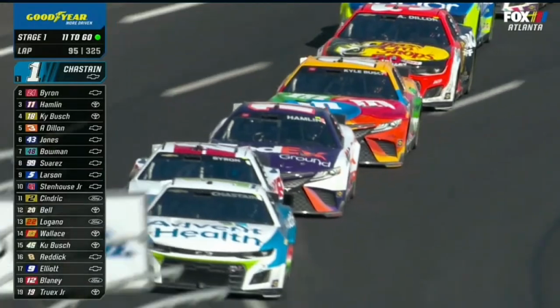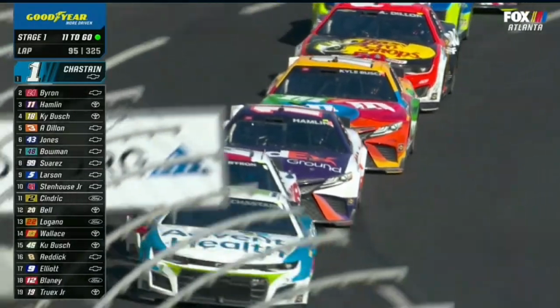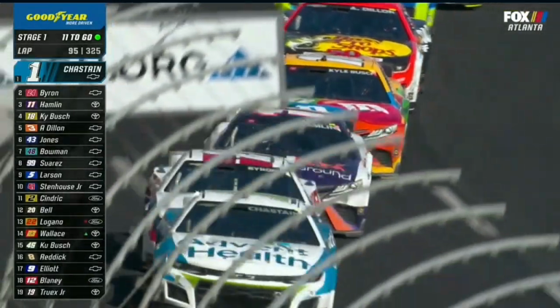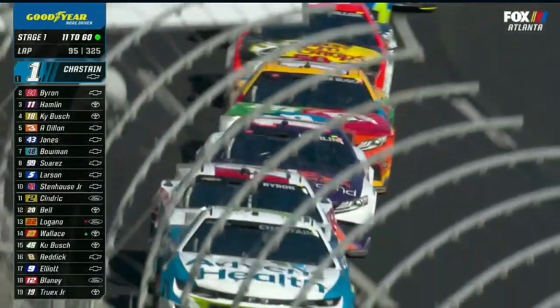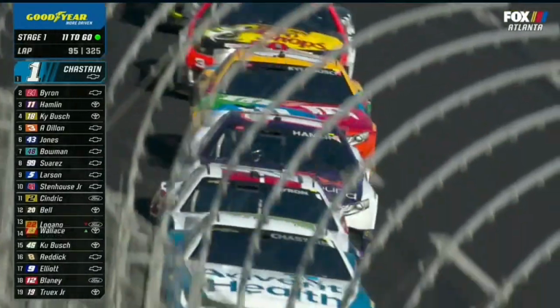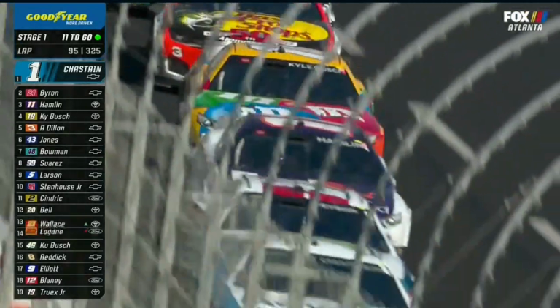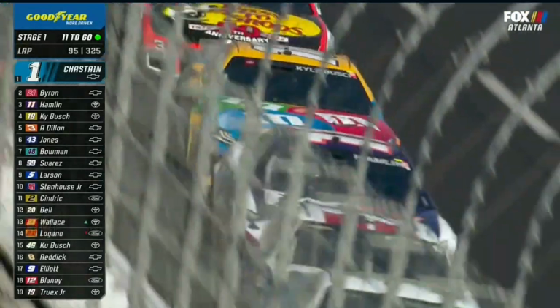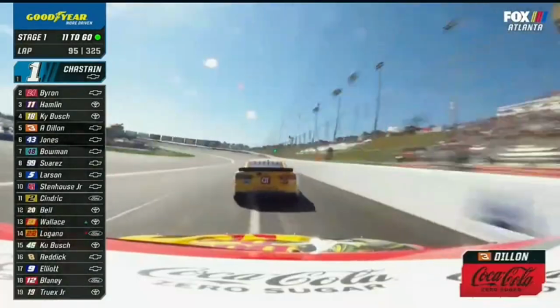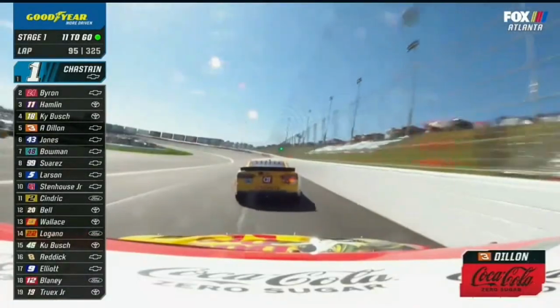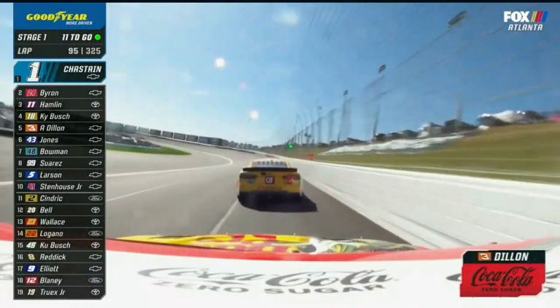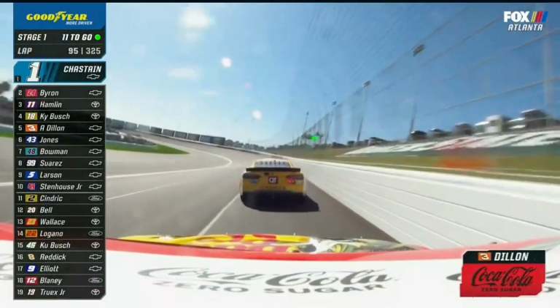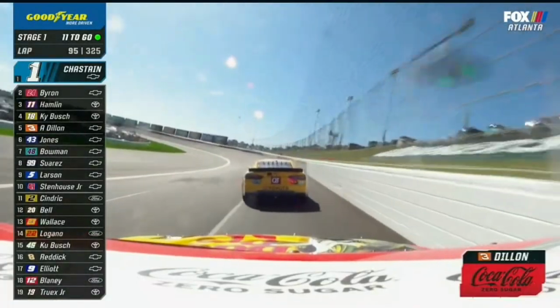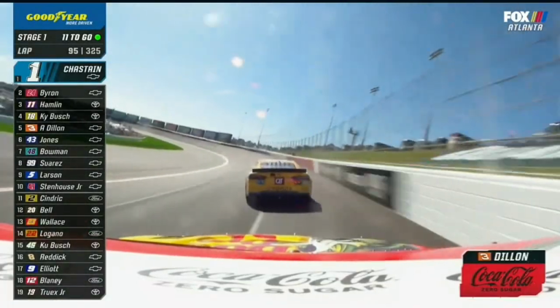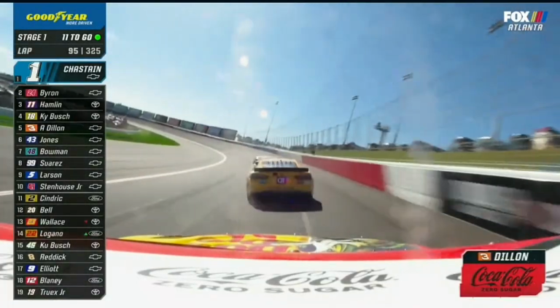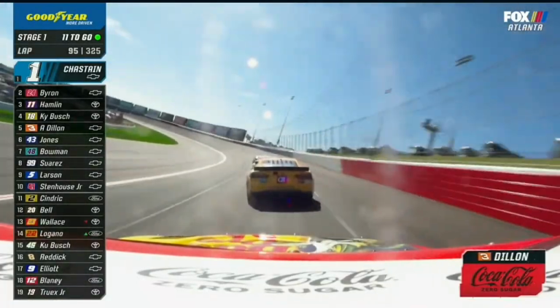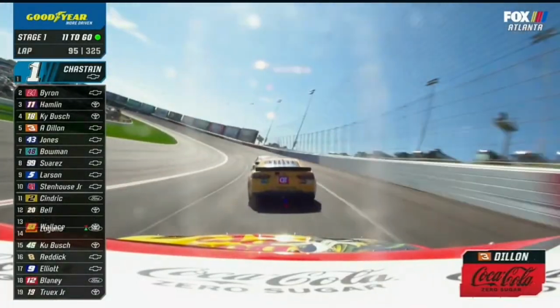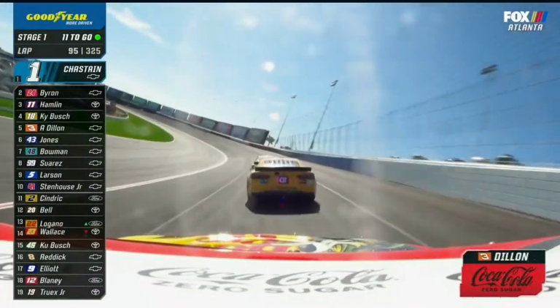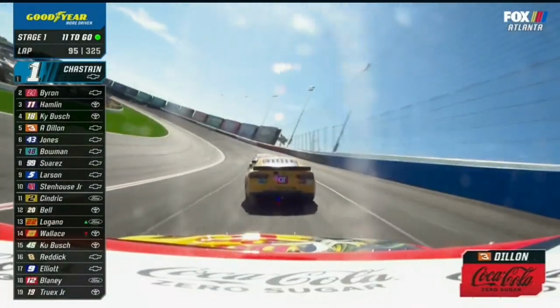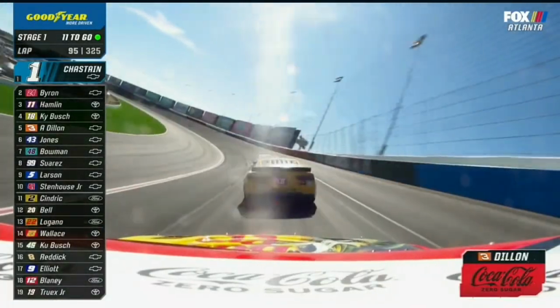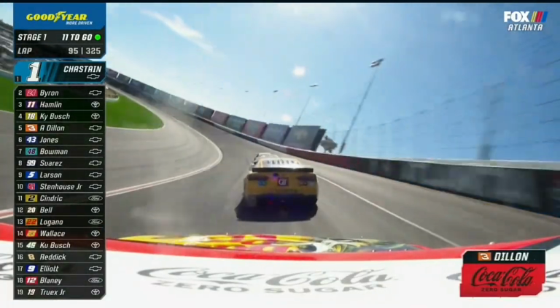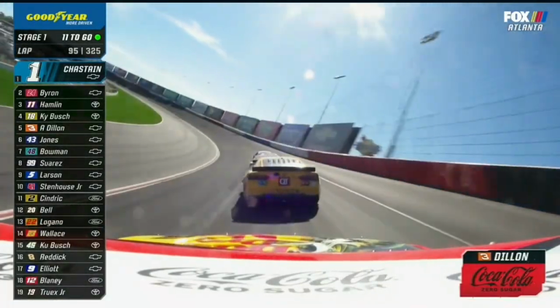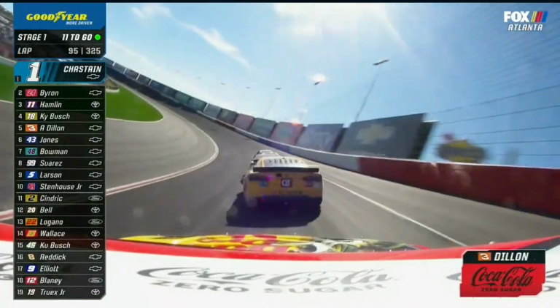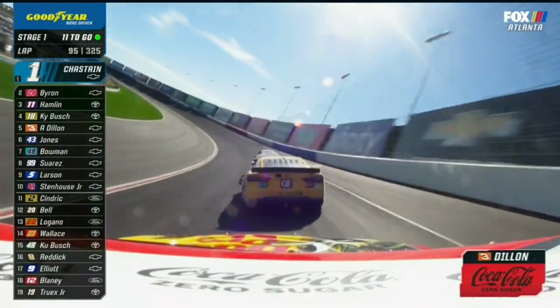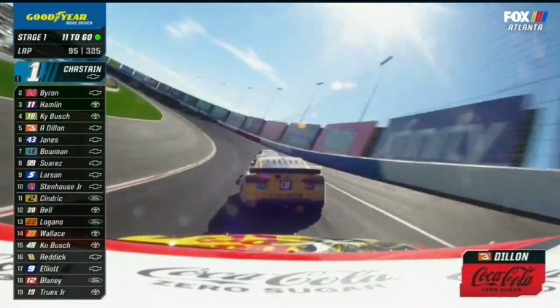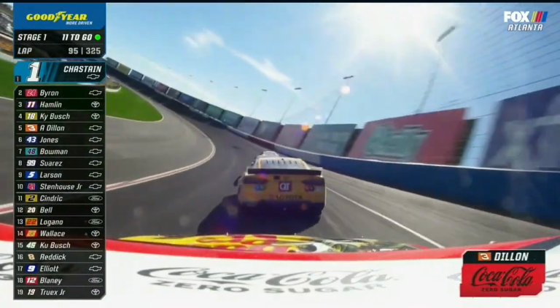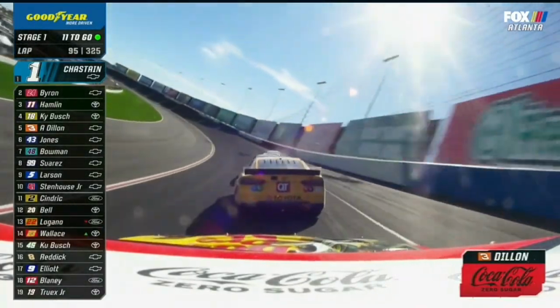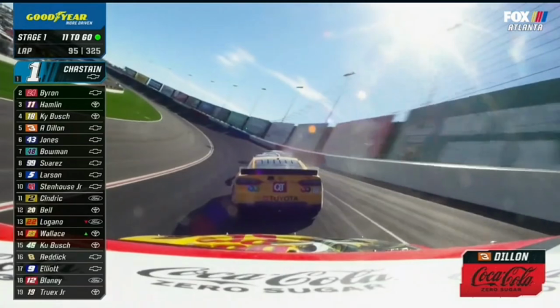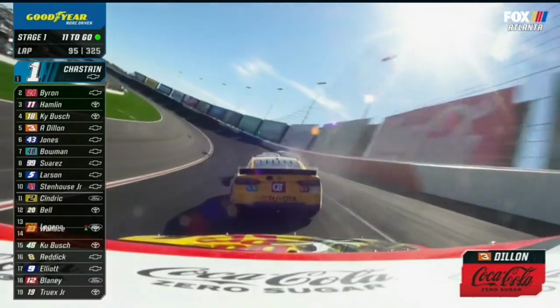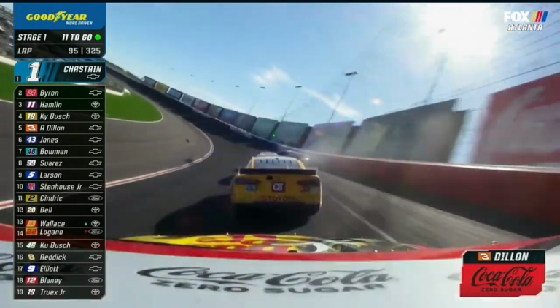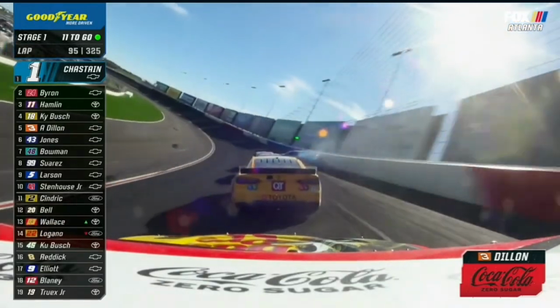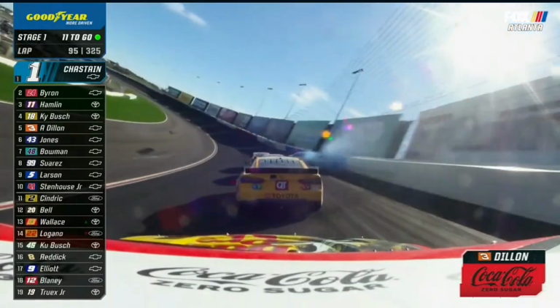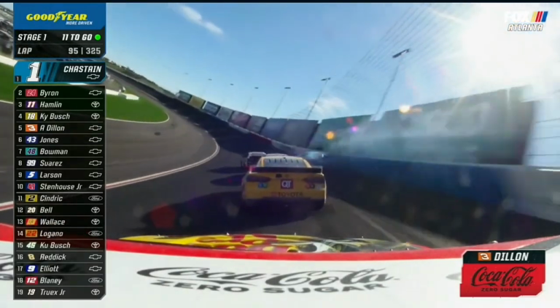What are Hendrick Motorsports engines? That's a very good question. I would think that...